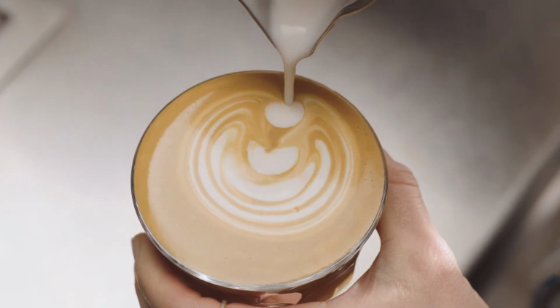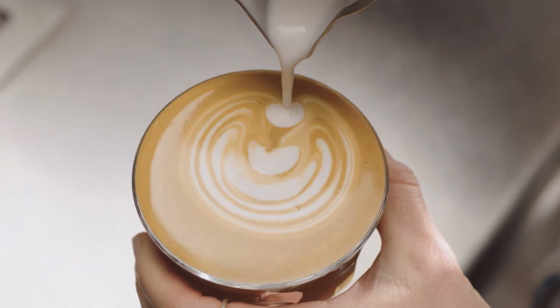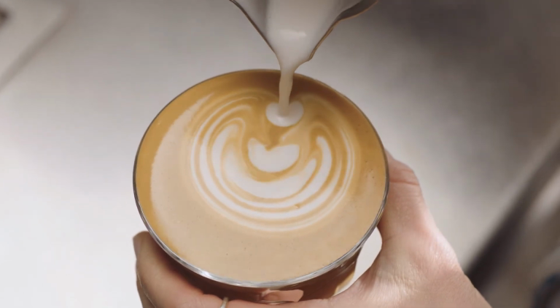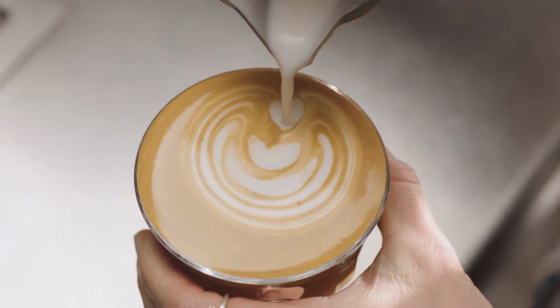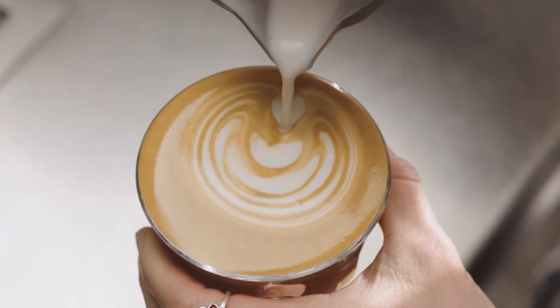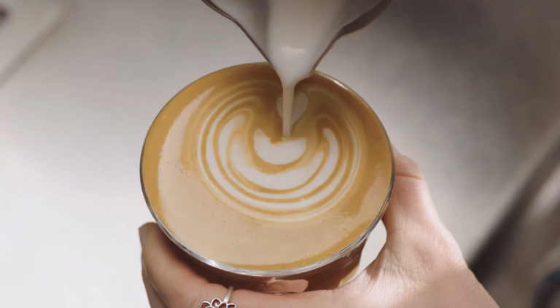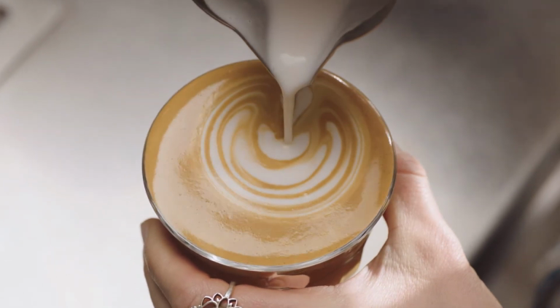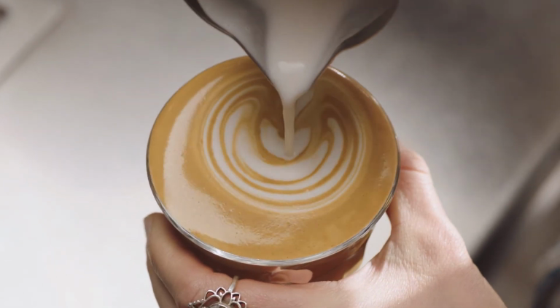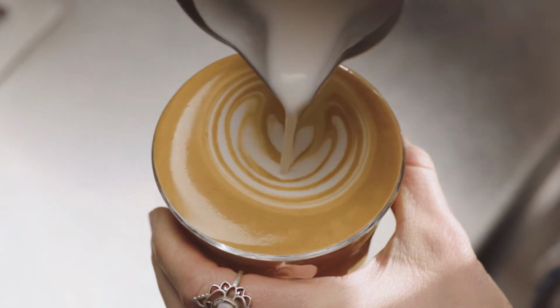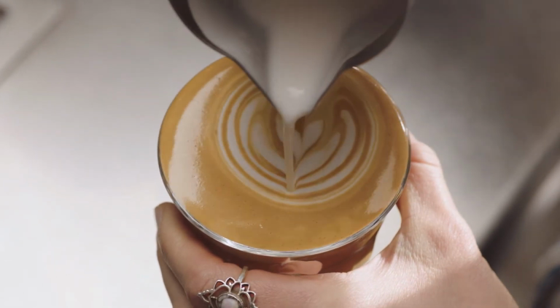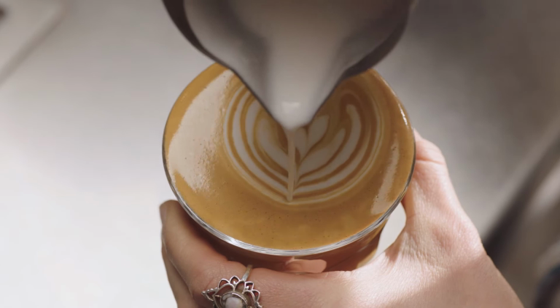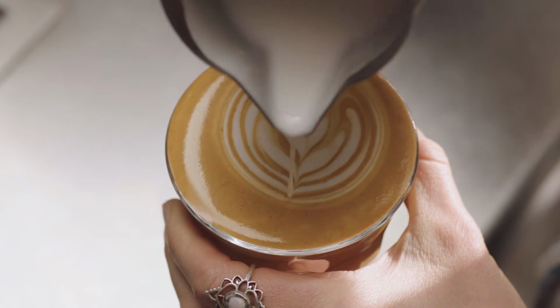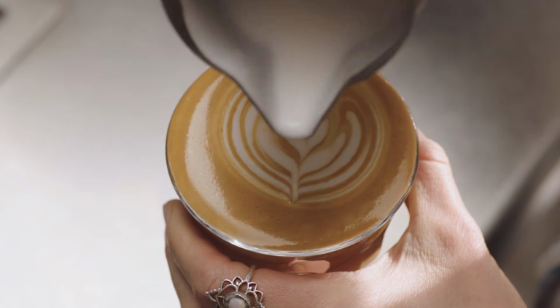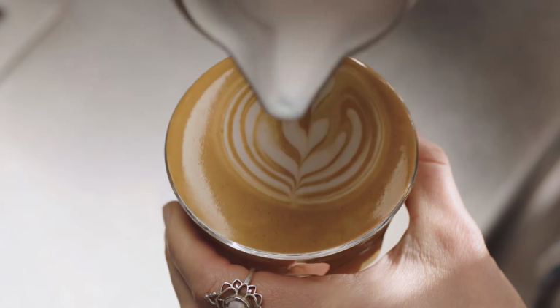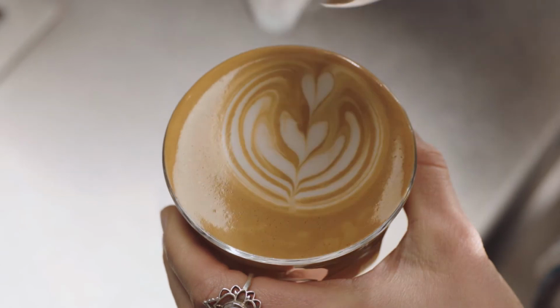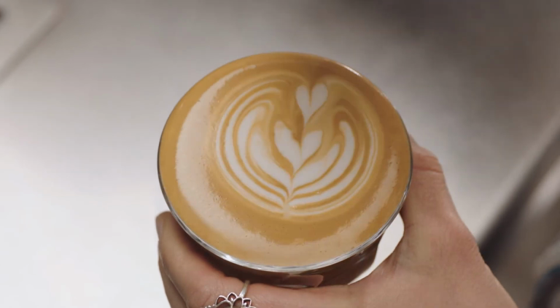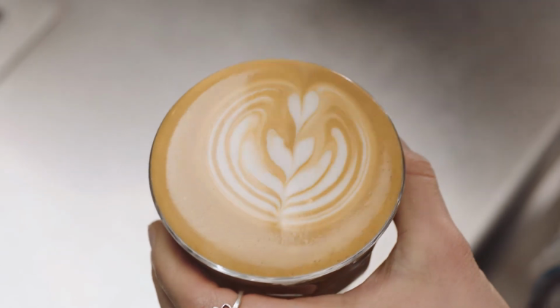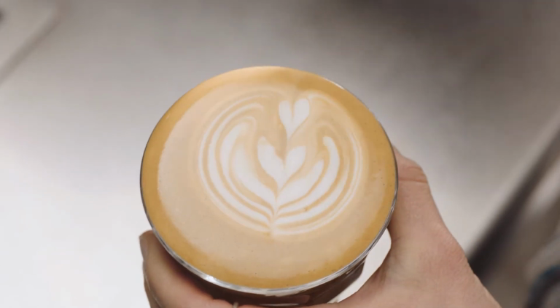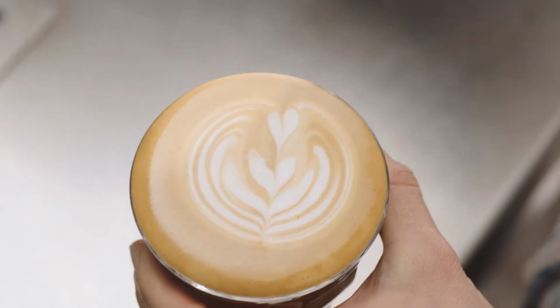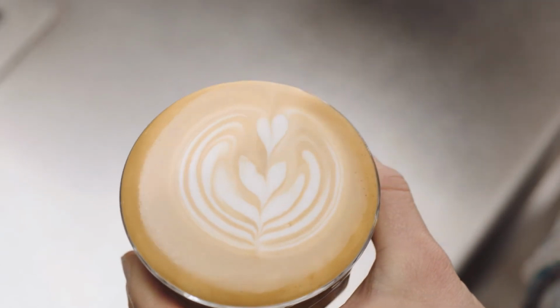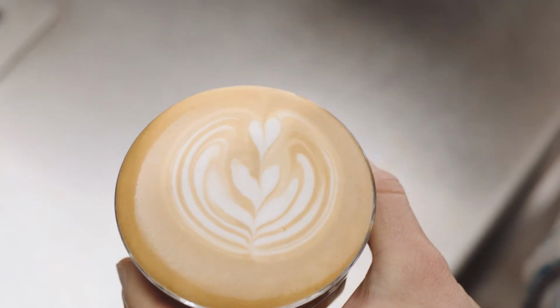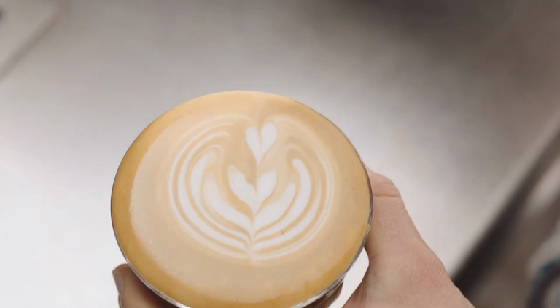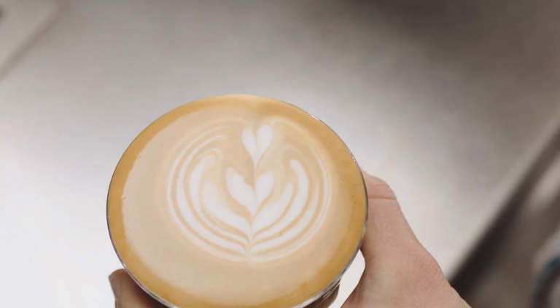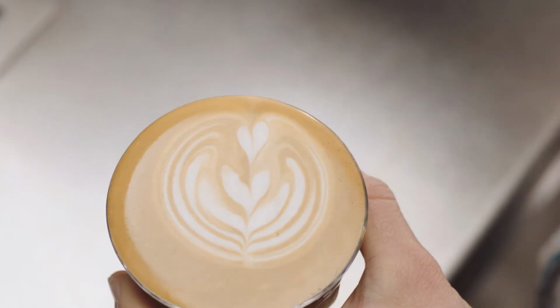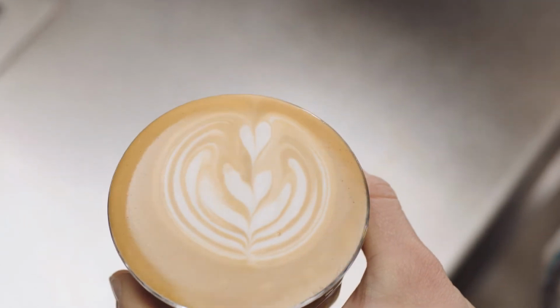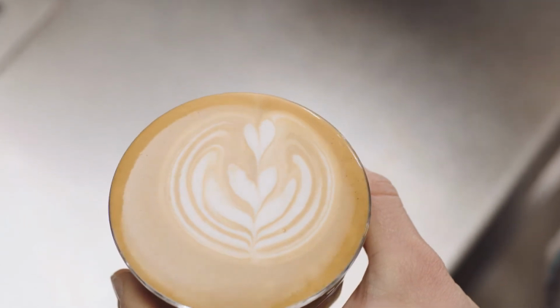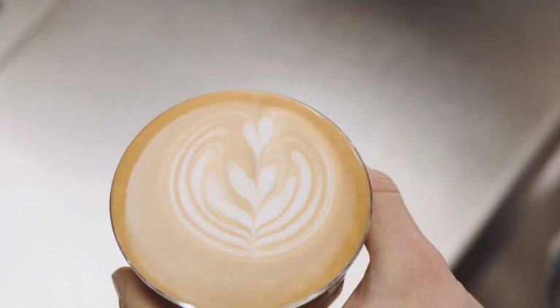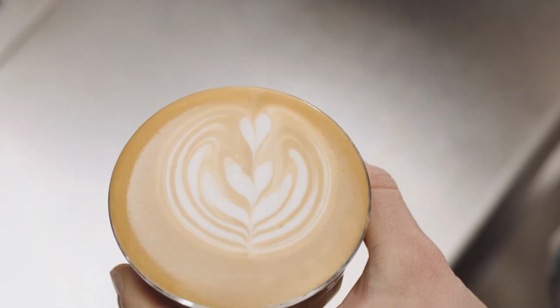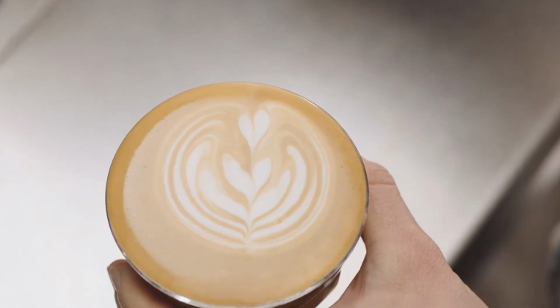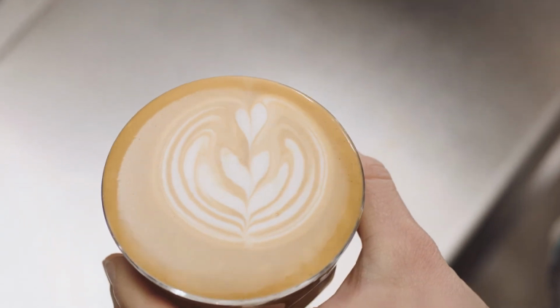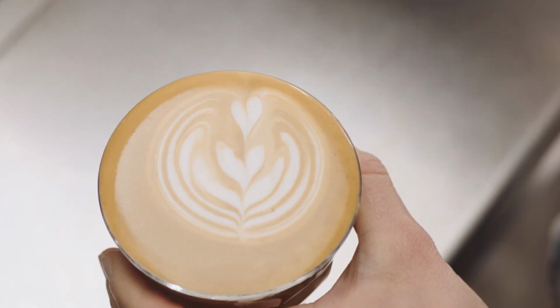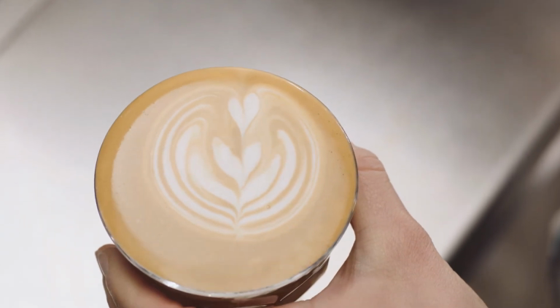Then pour through the arcs, lifting the jug to finish. And that is how you create a tulip.